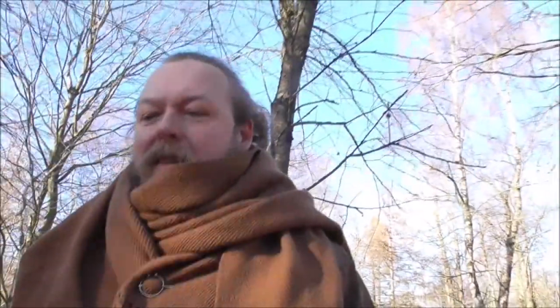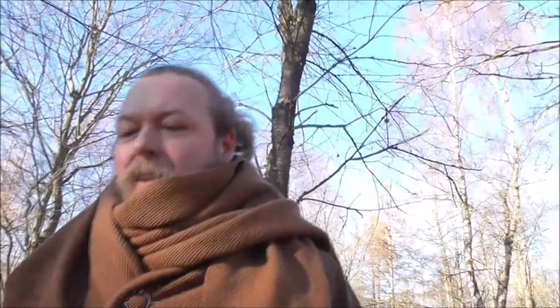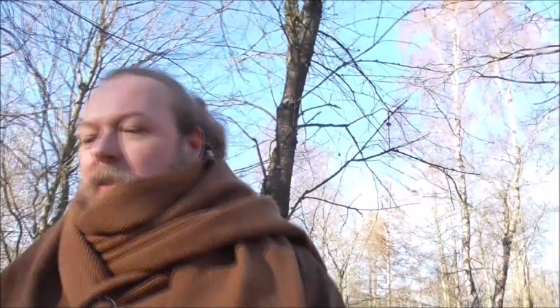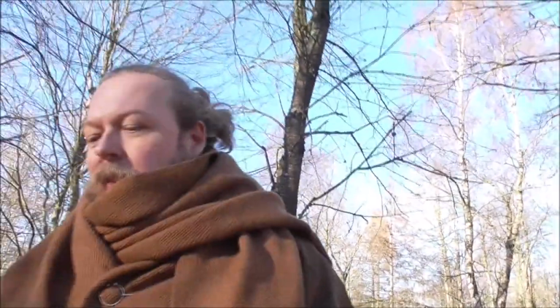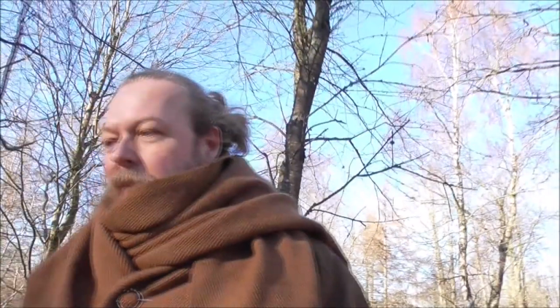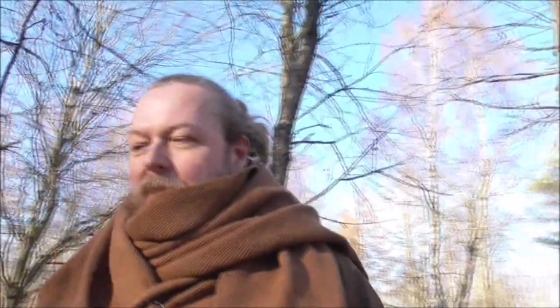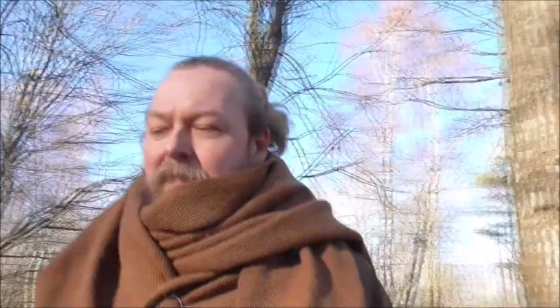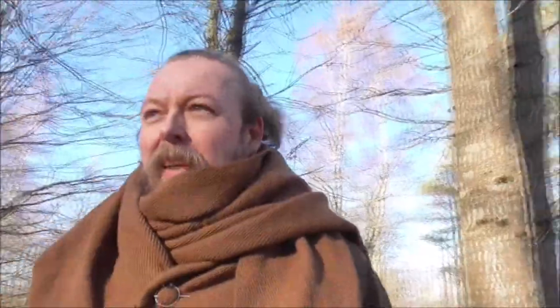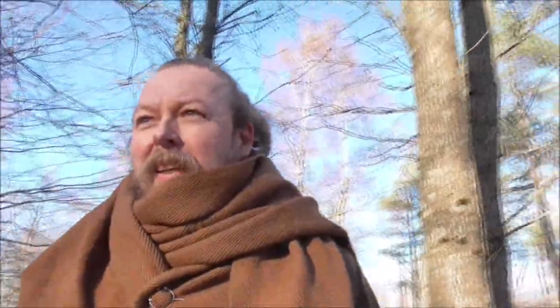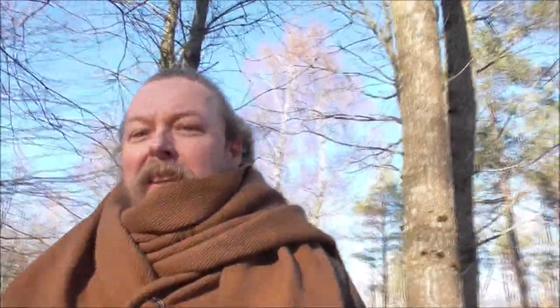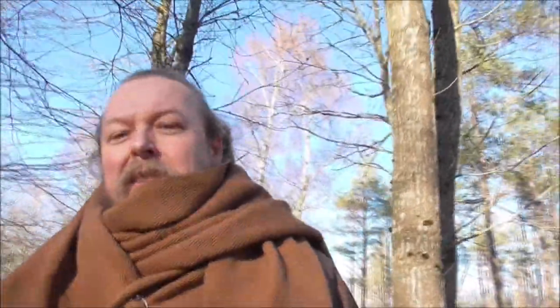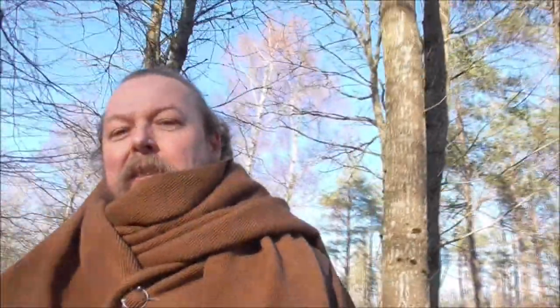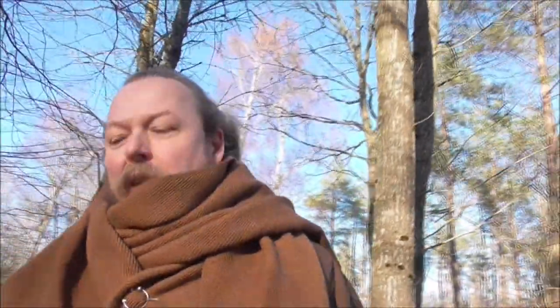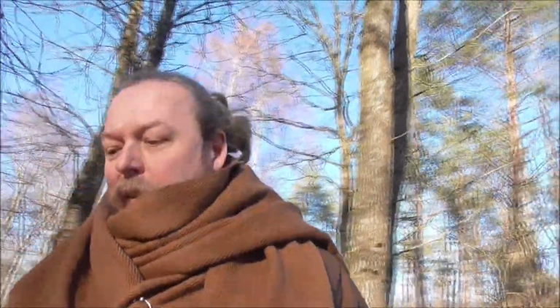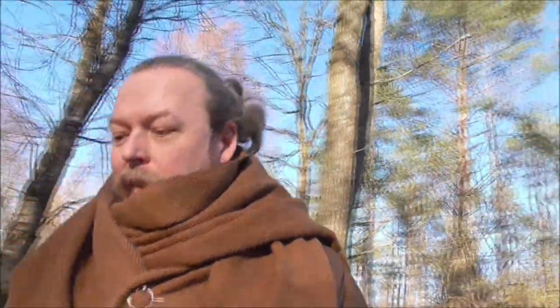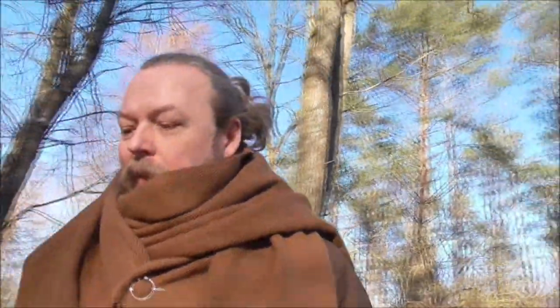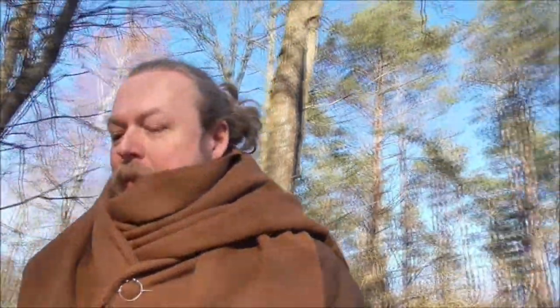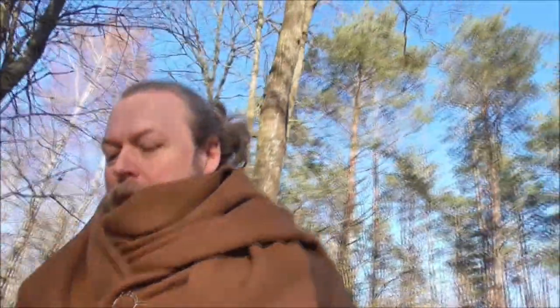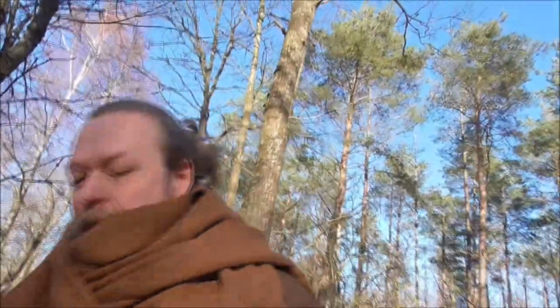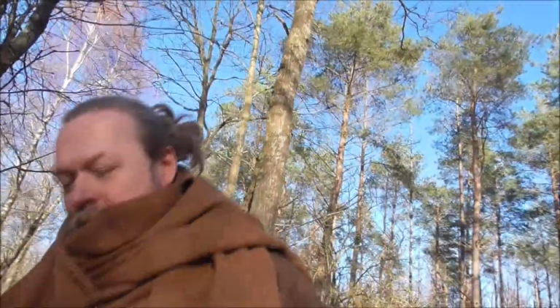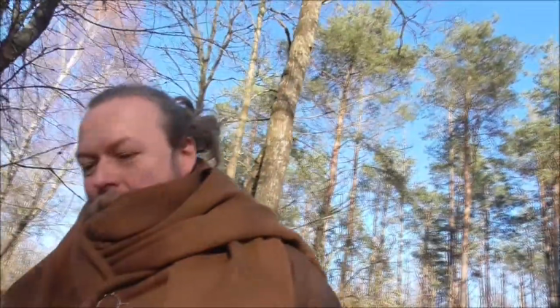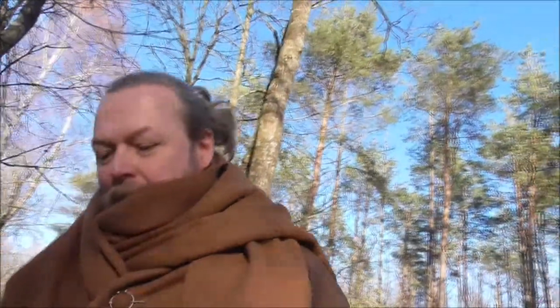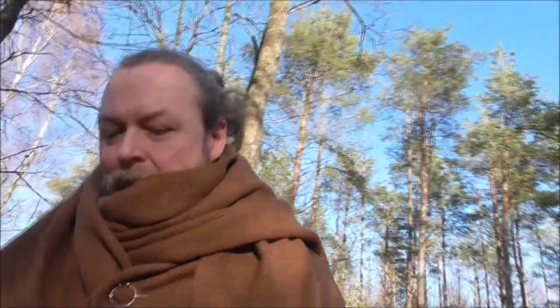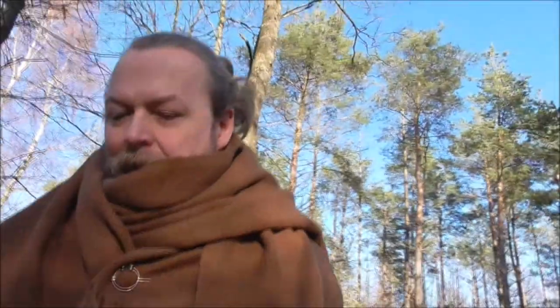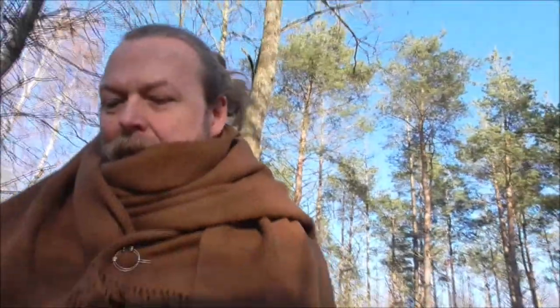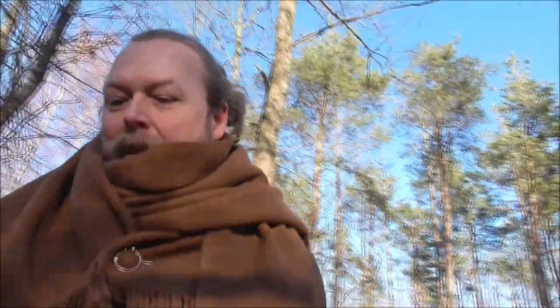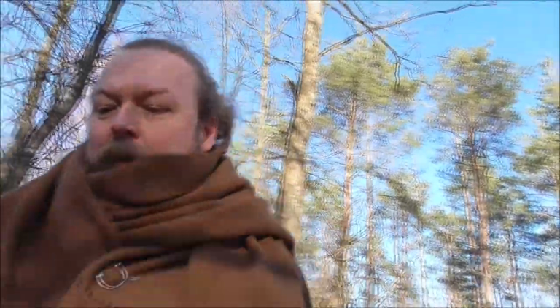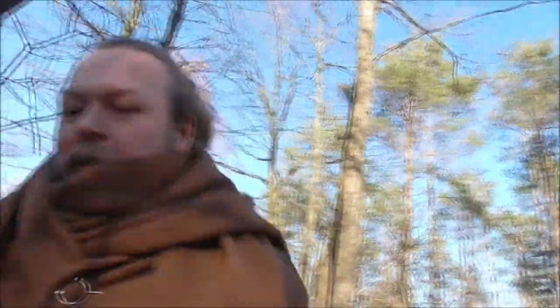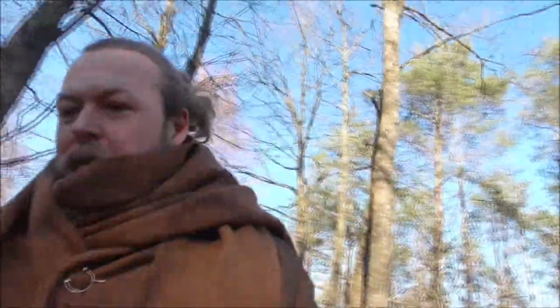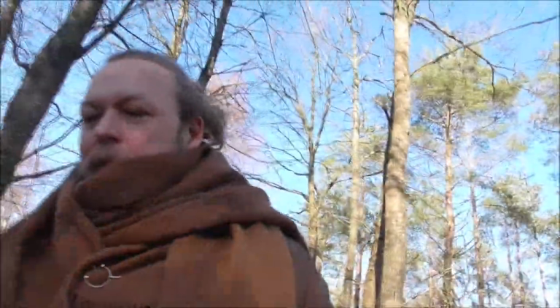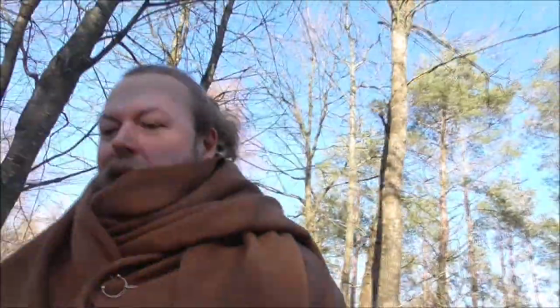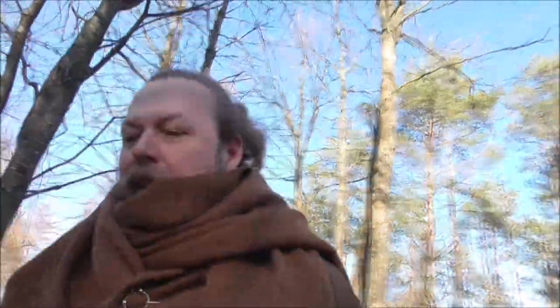Hello to you all, taking a short walk in the woods today.